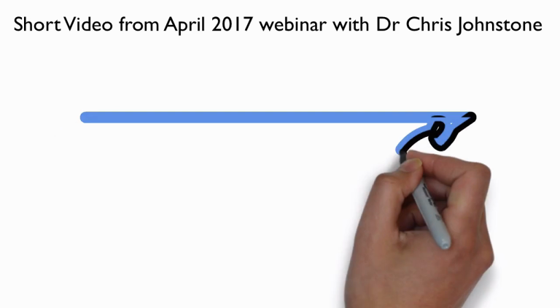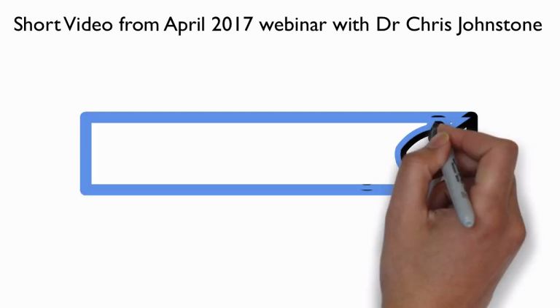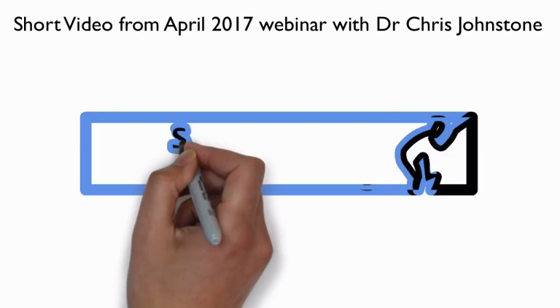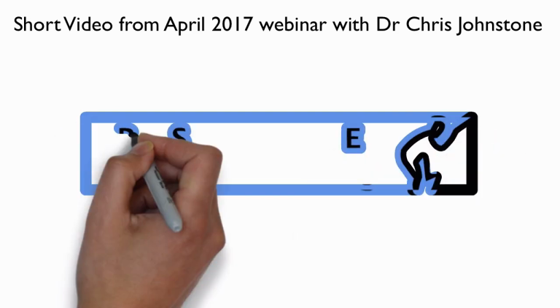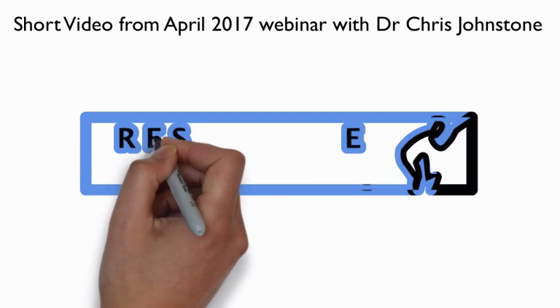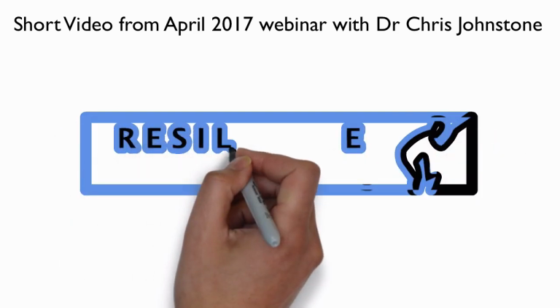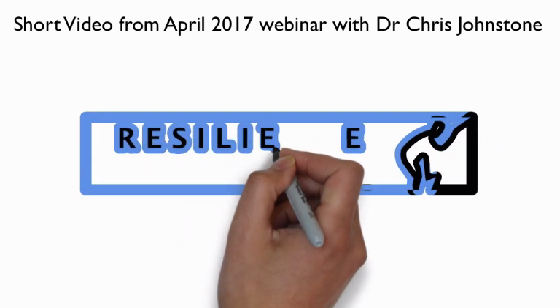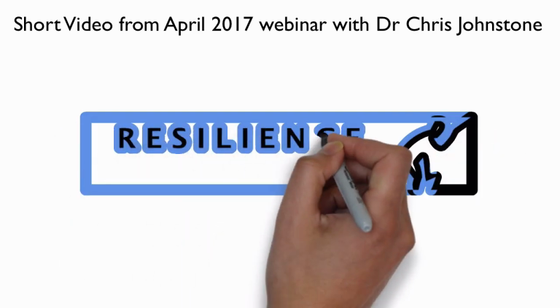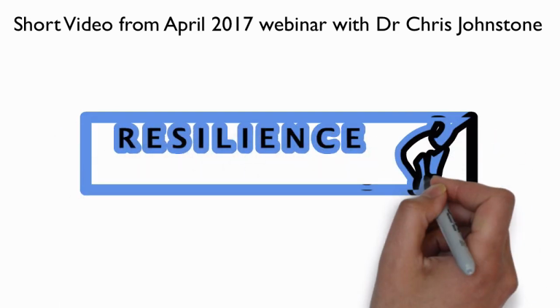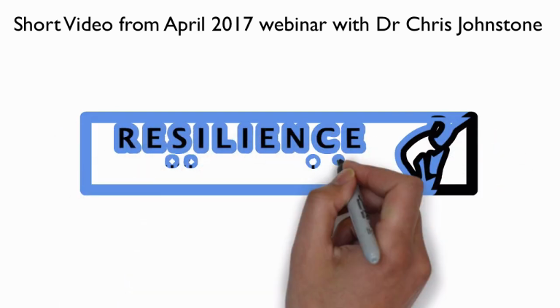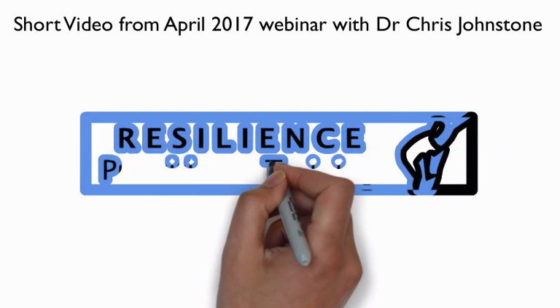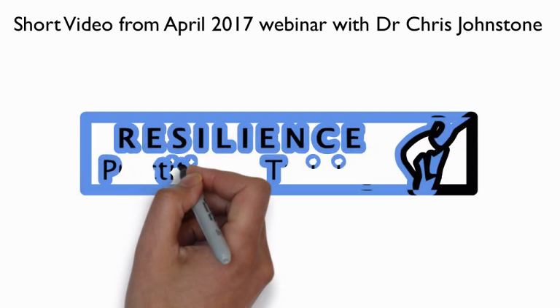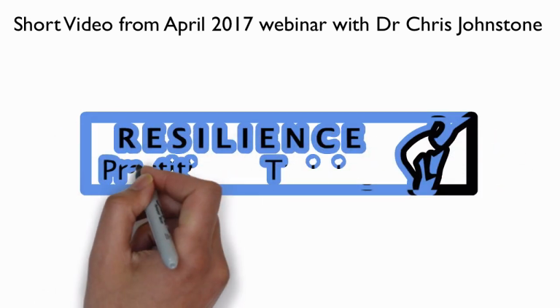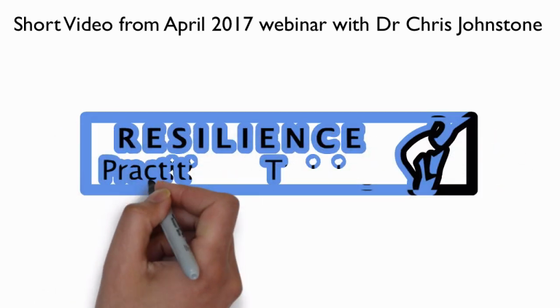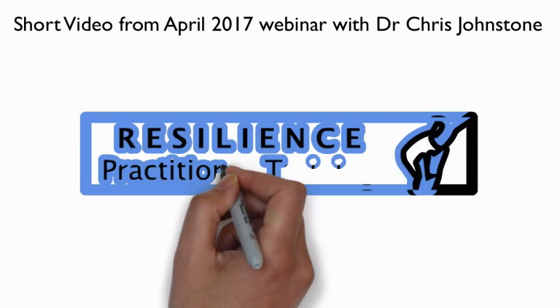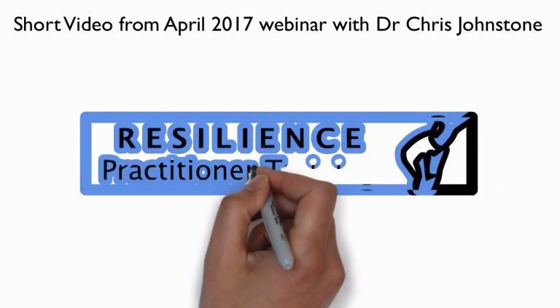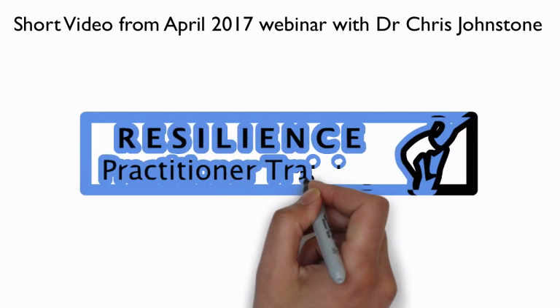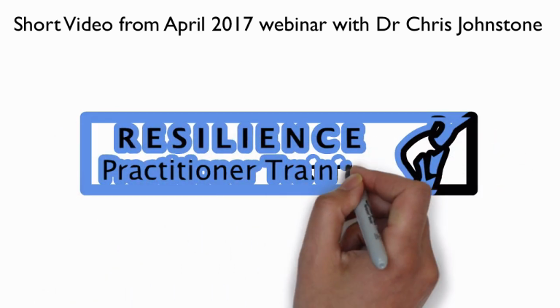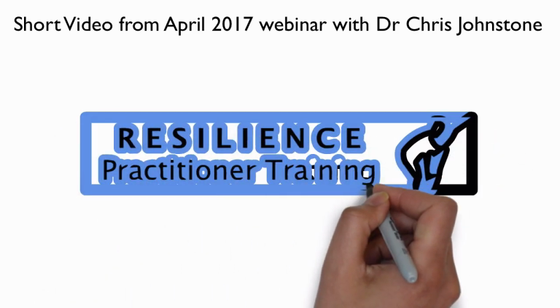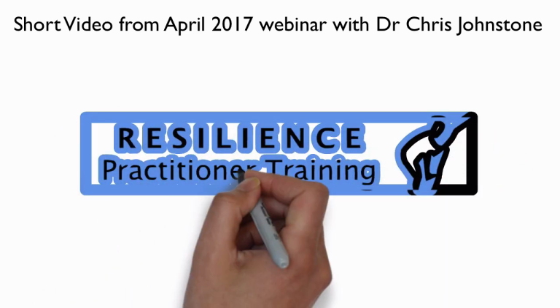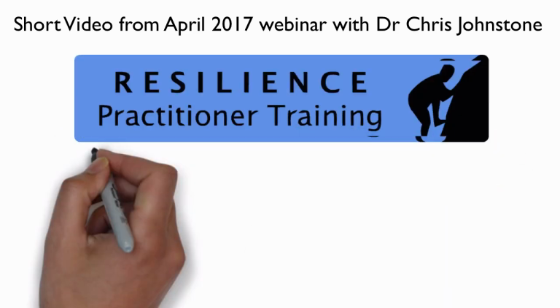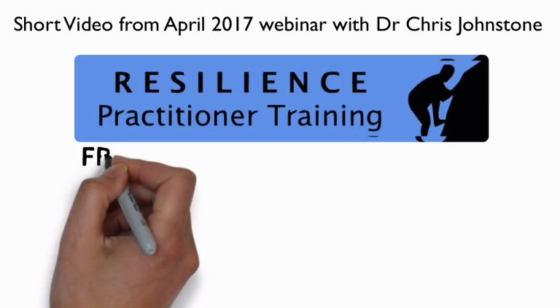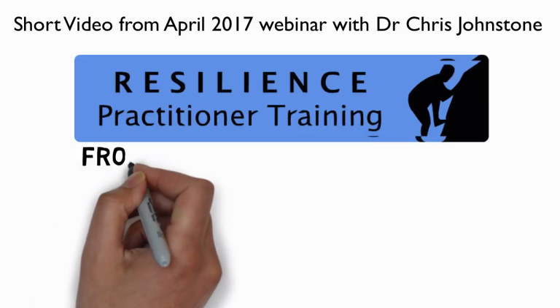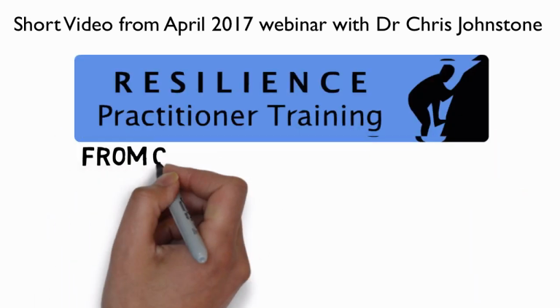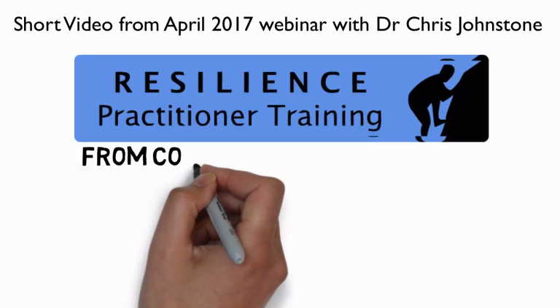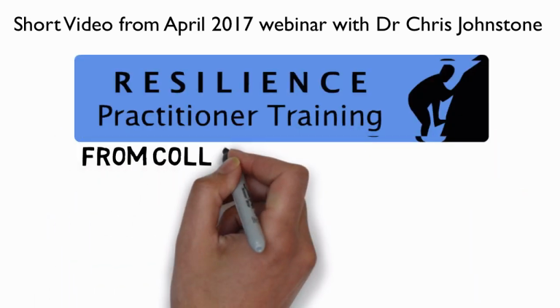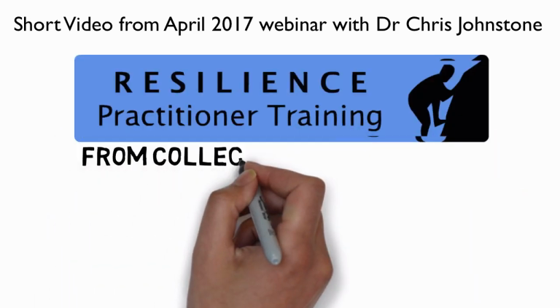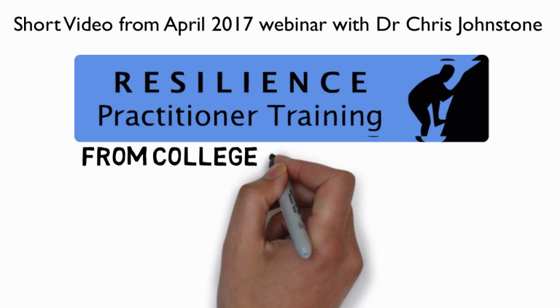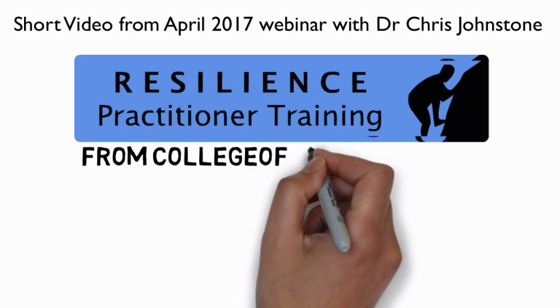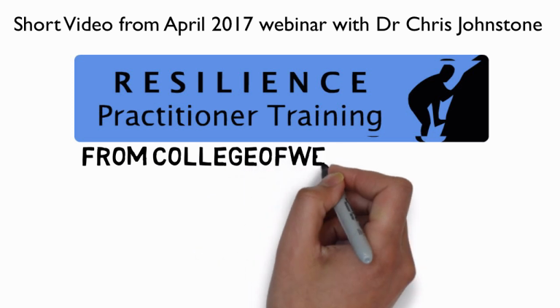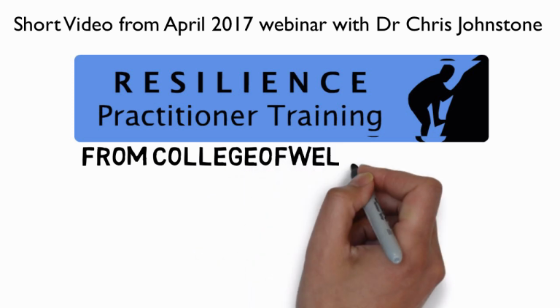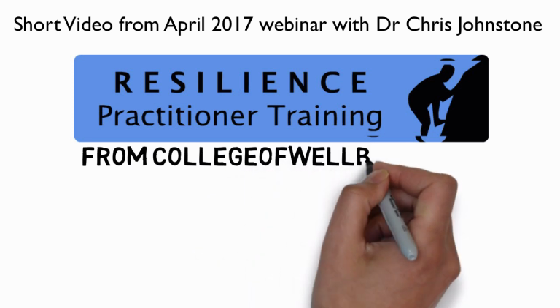Resilience Practitioner Training from collegeofwellbeing.com.